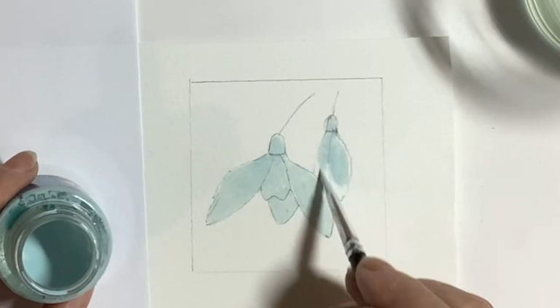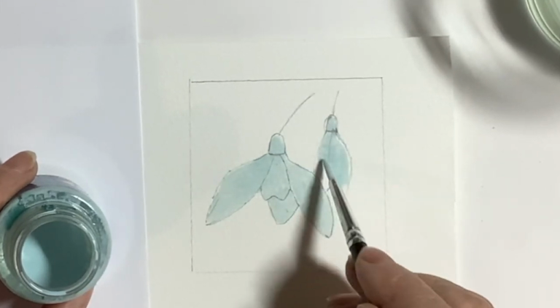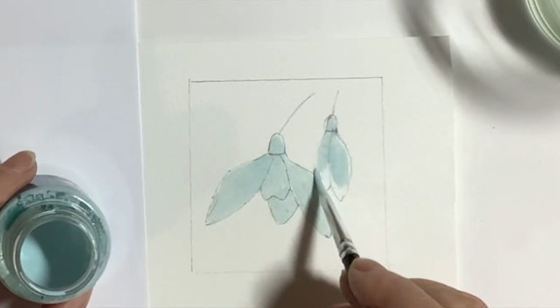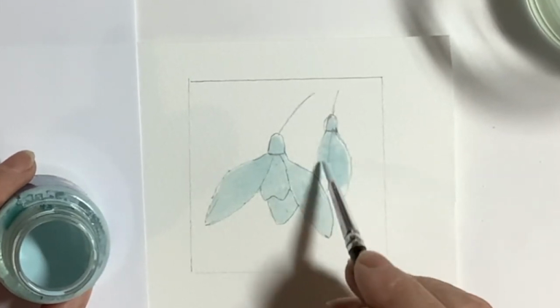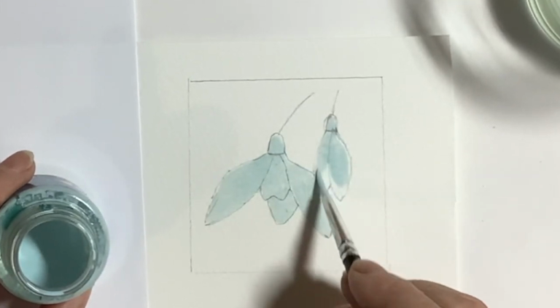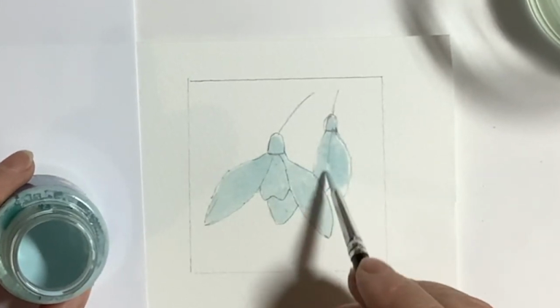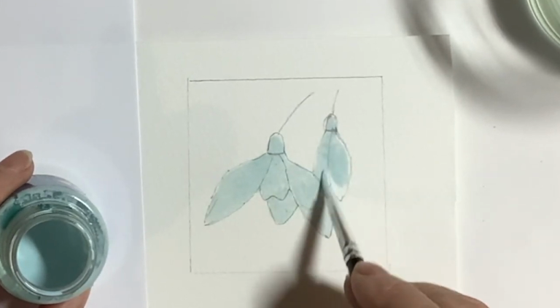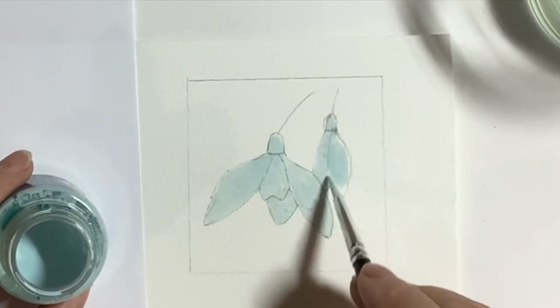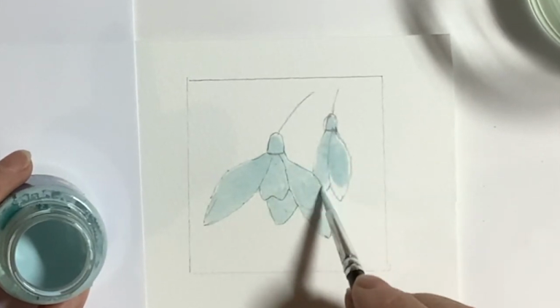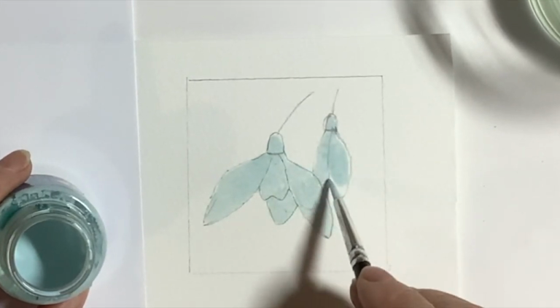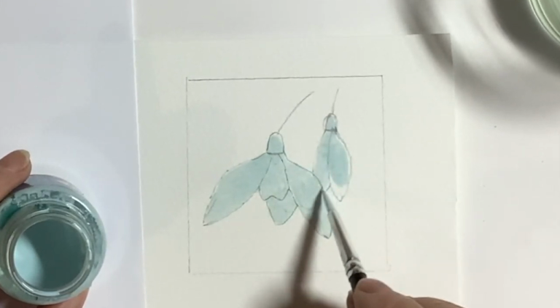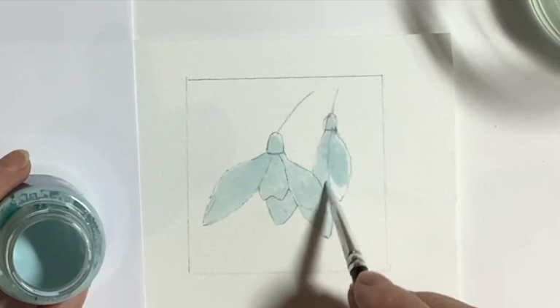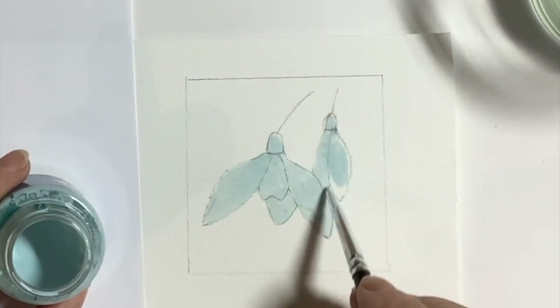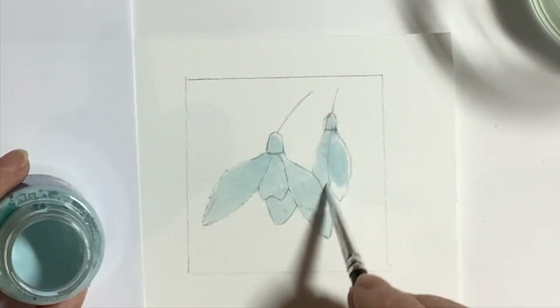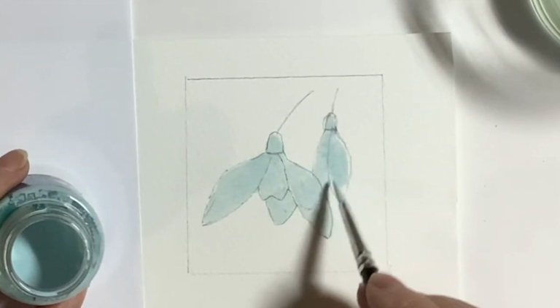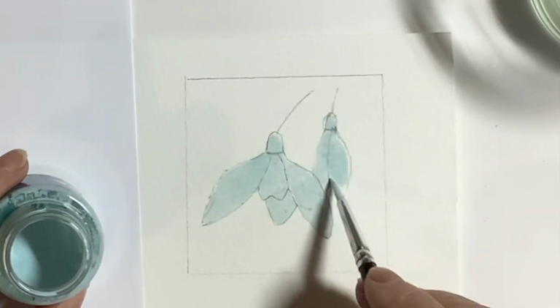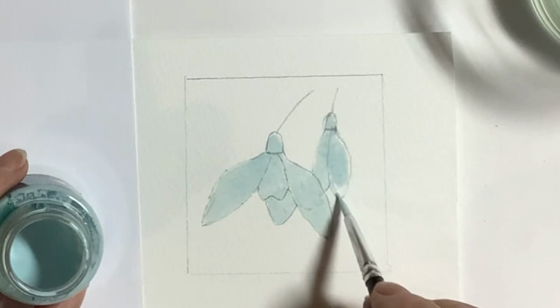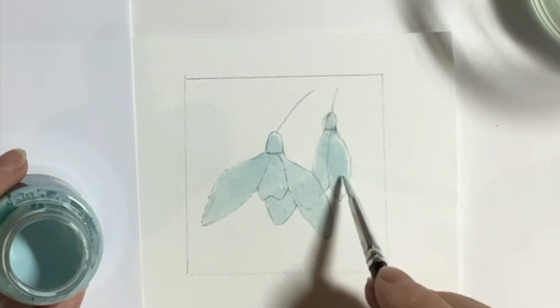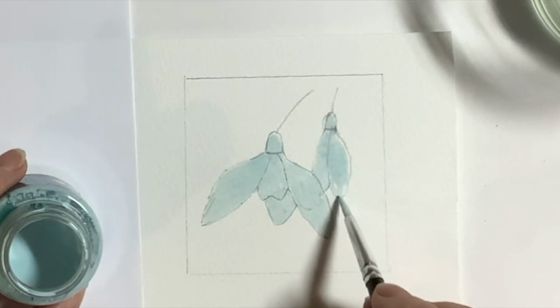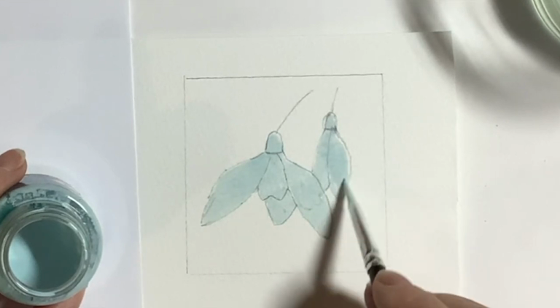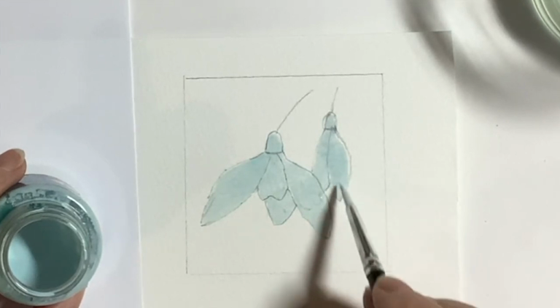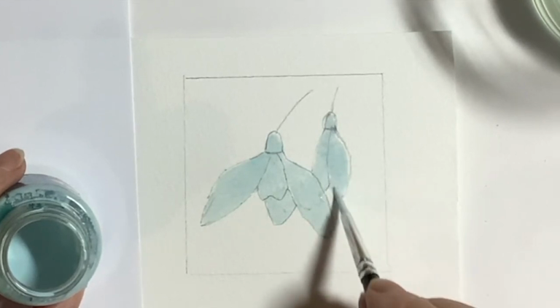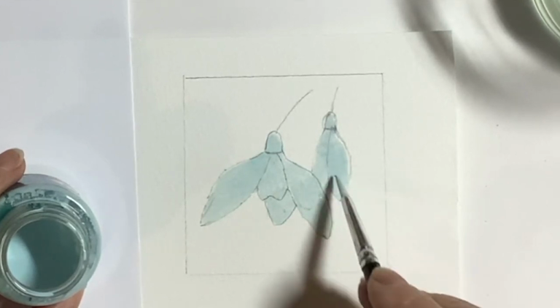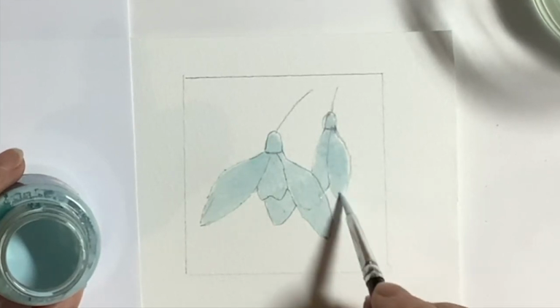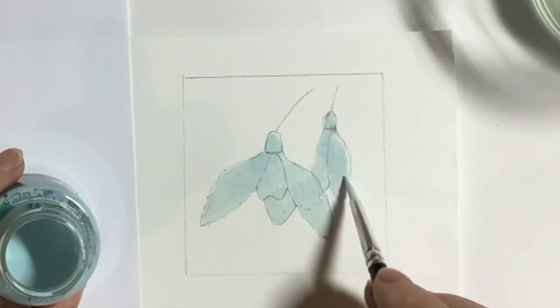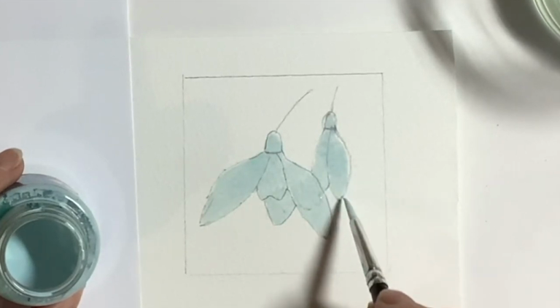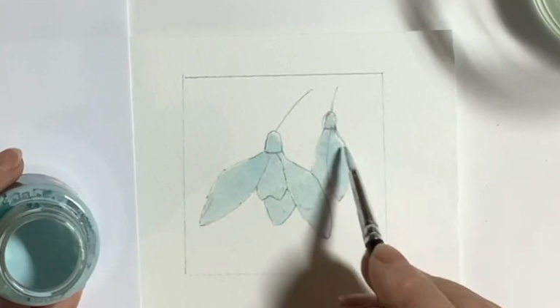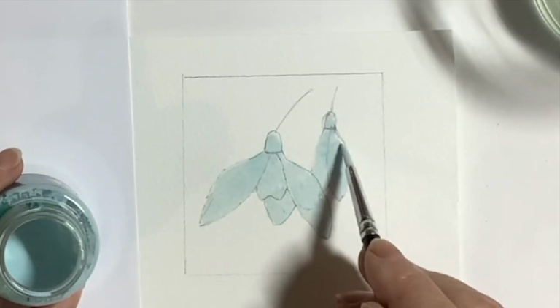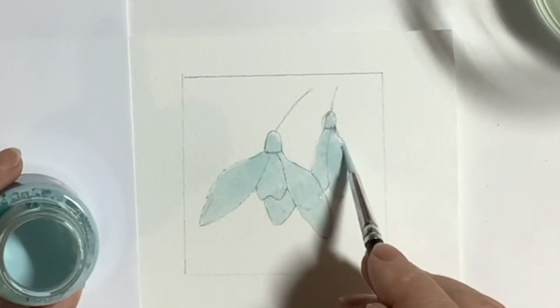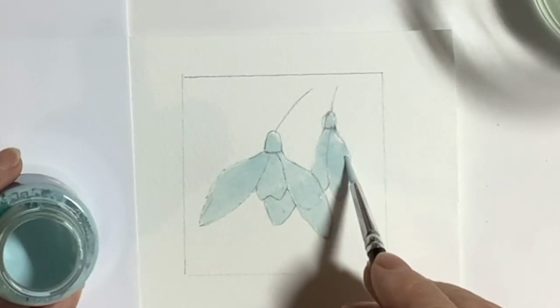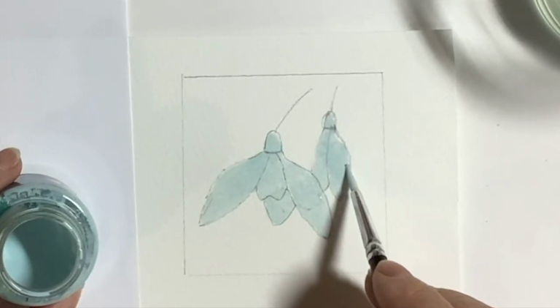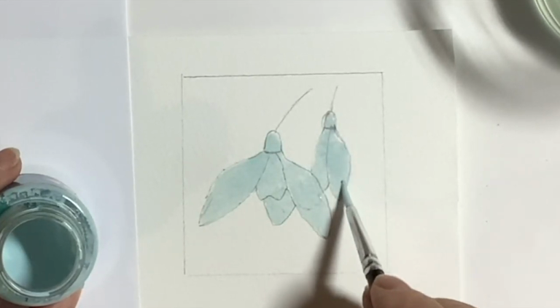You'll see at the end when I rub this off that even though I tried my very best, I still had a little bit of repair work to do.